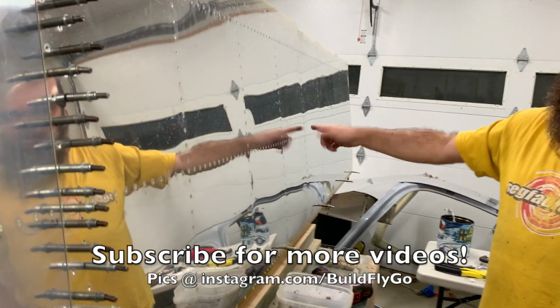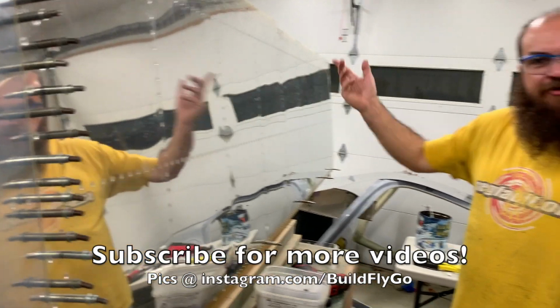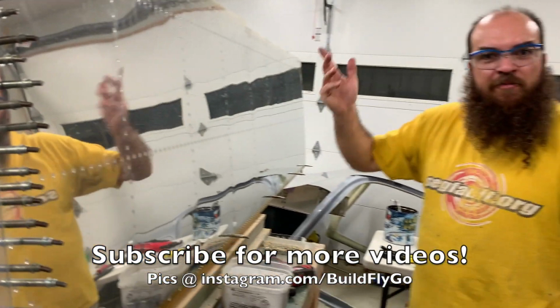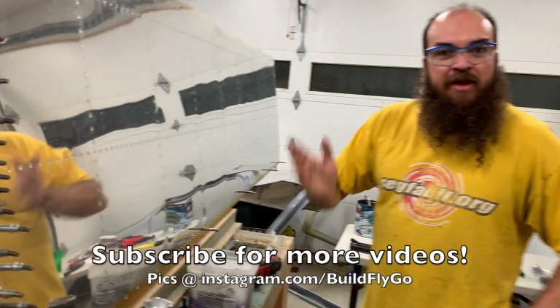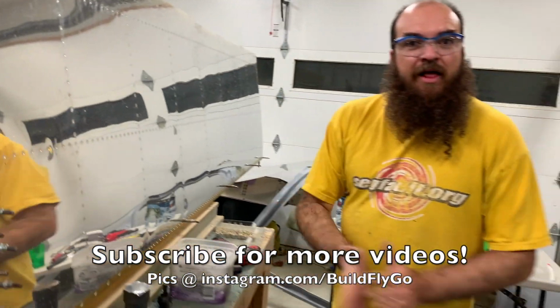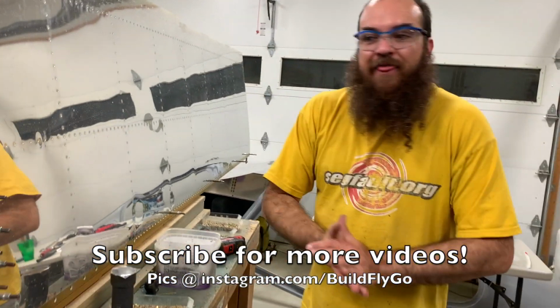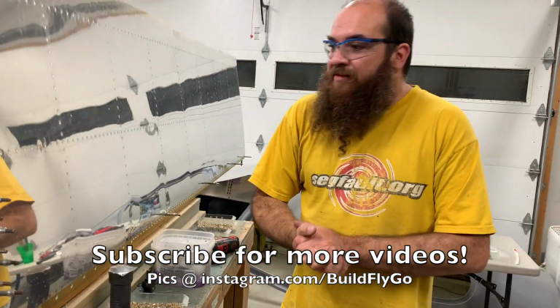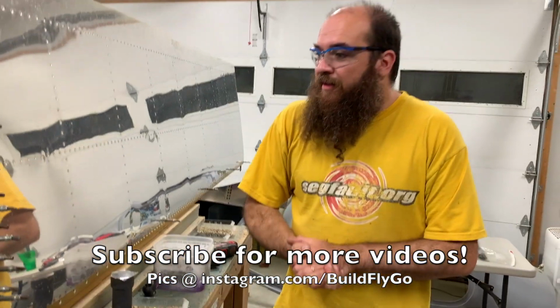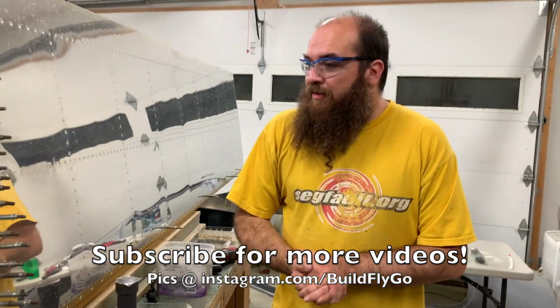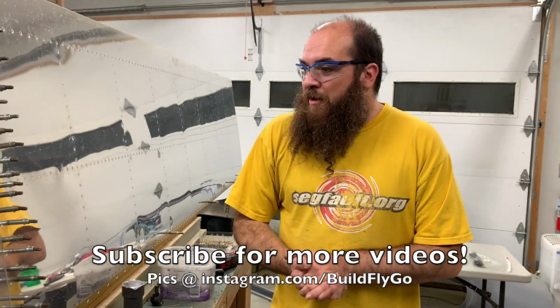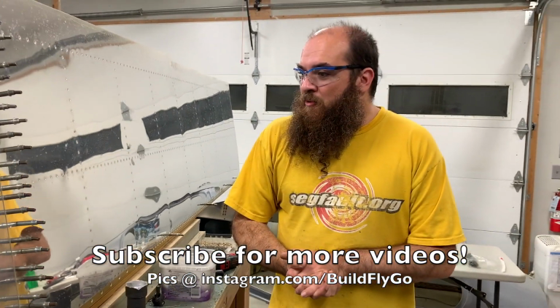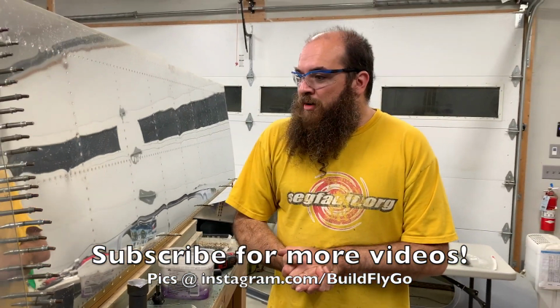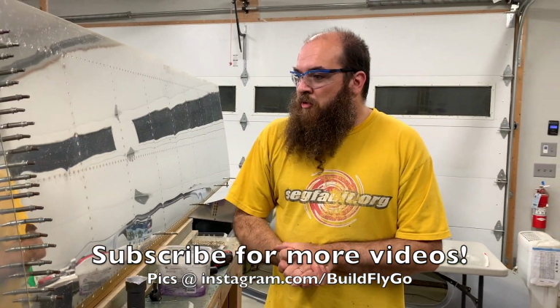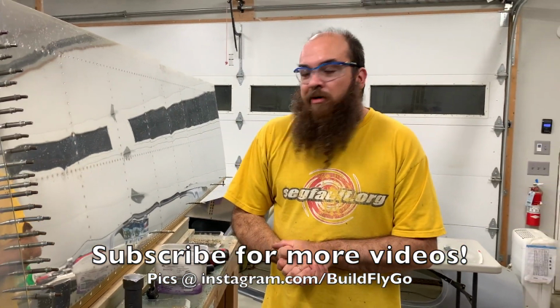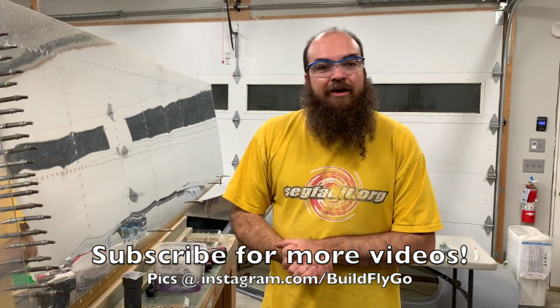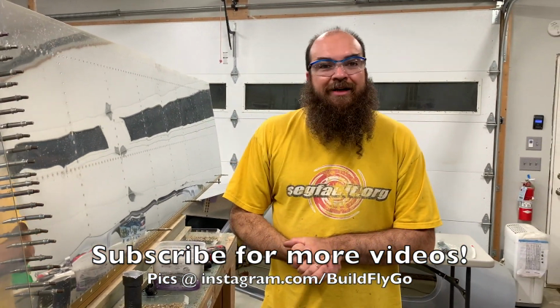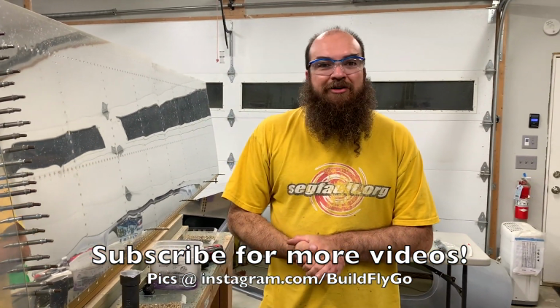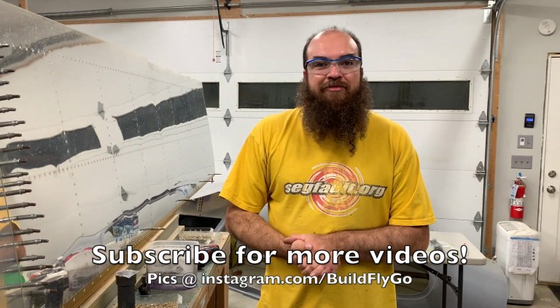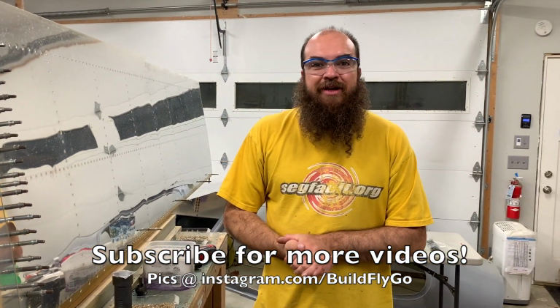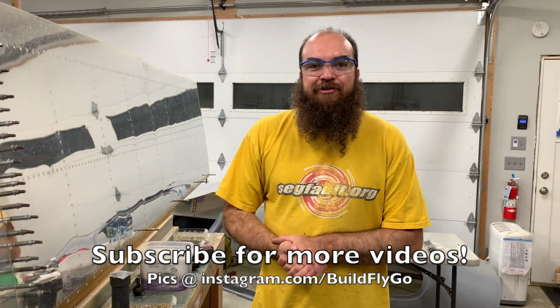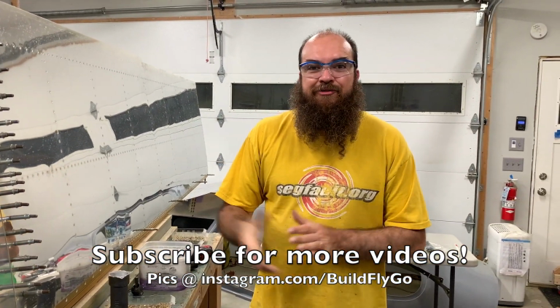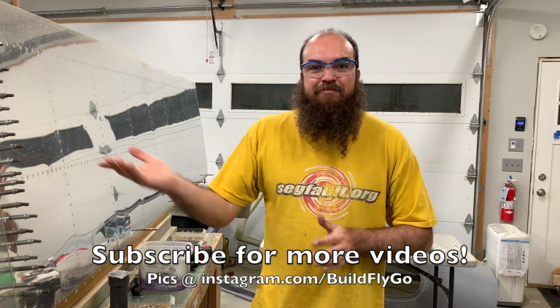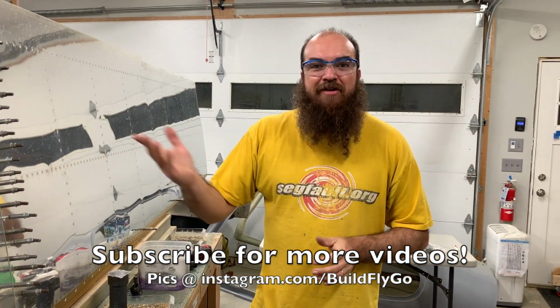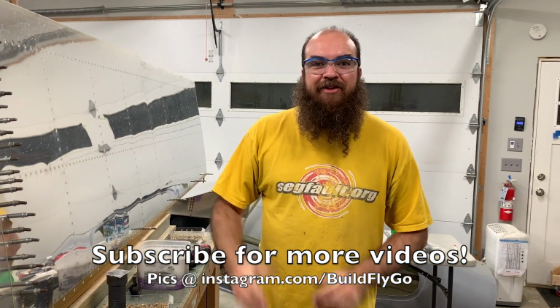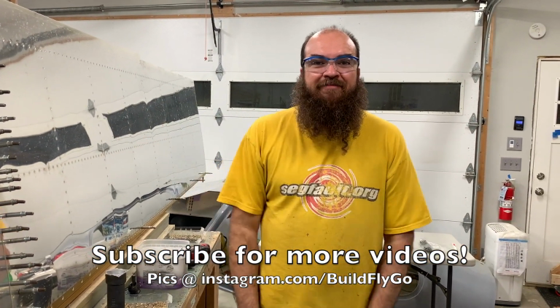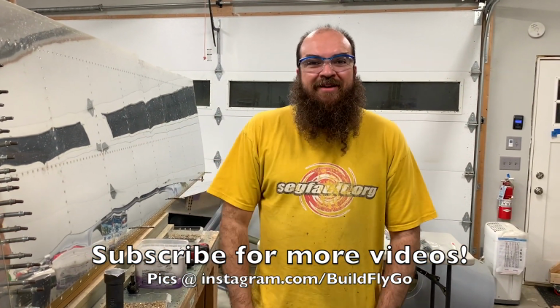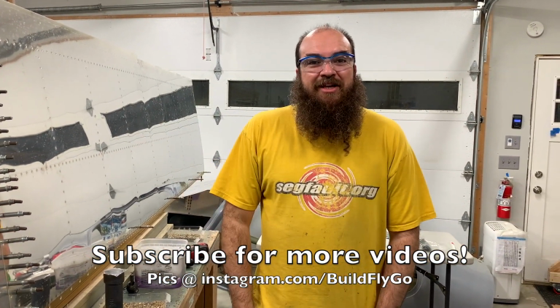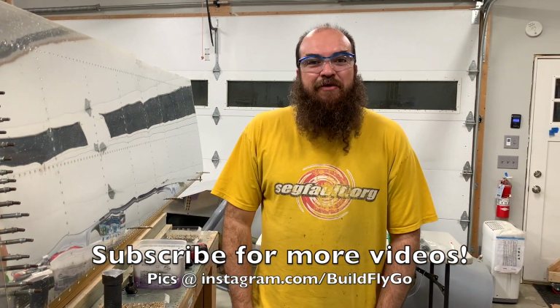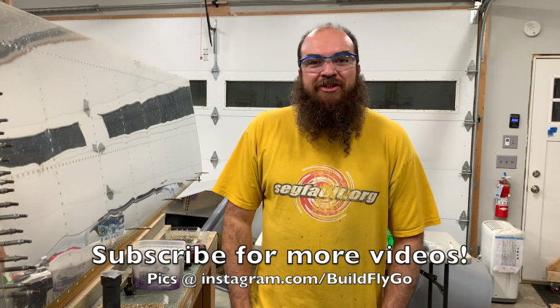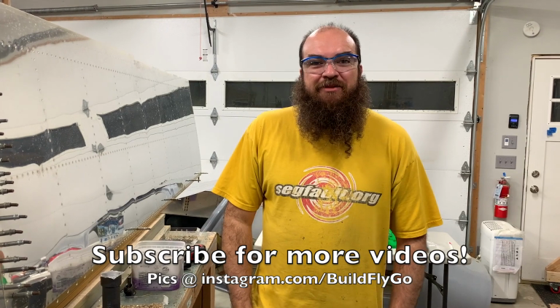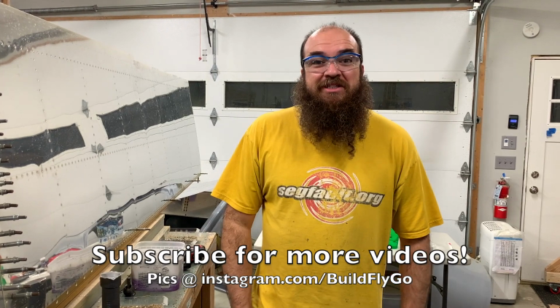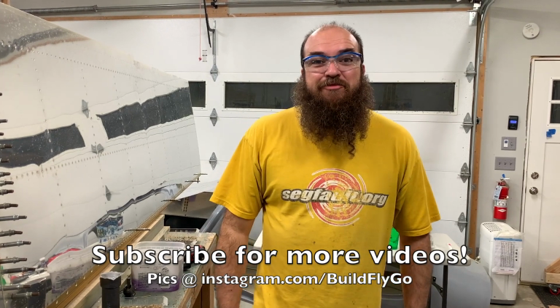So that's it — one more riveting how-to: back riveting. Thanks for watching. Please subscribe.